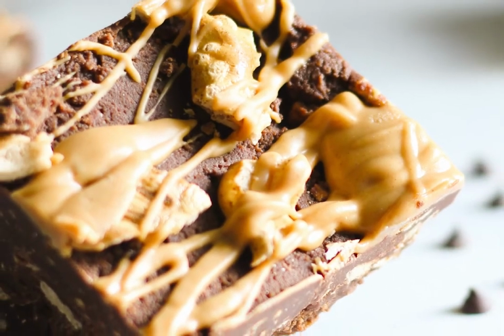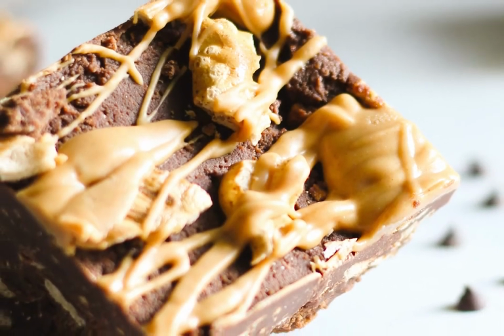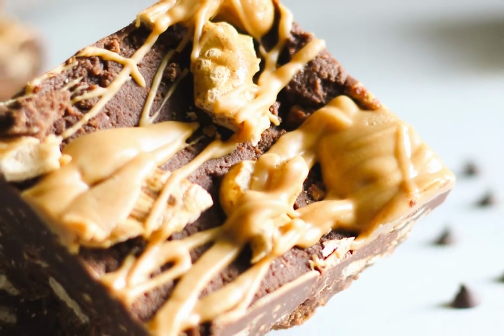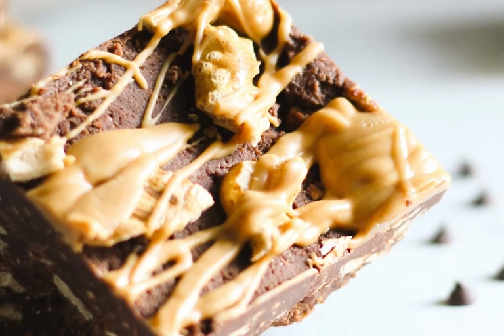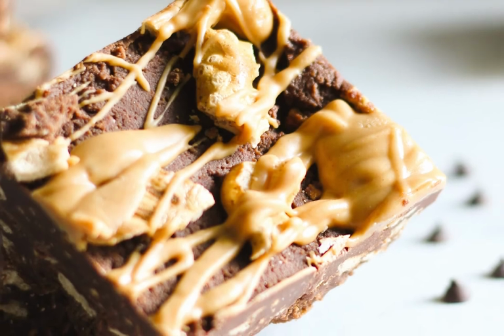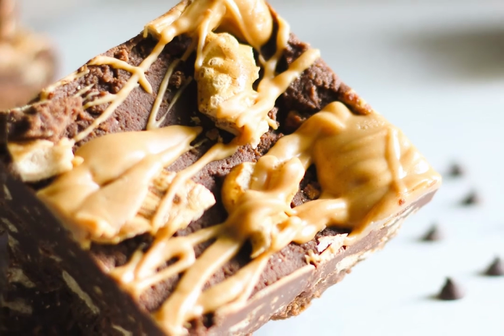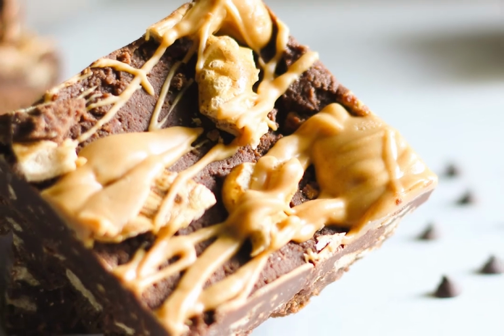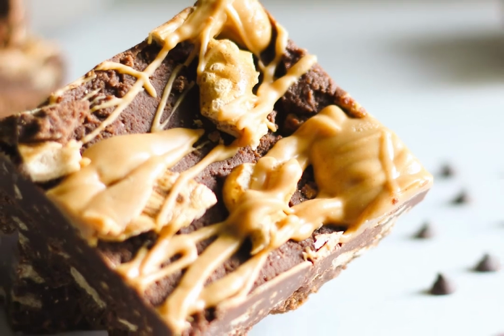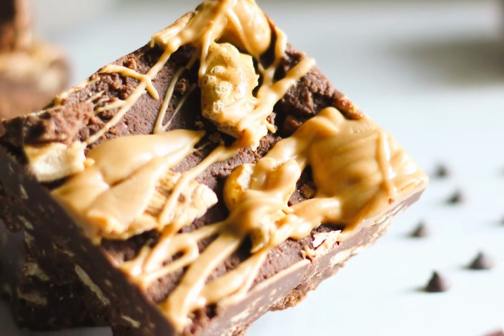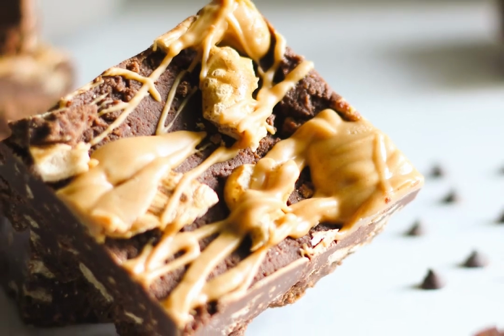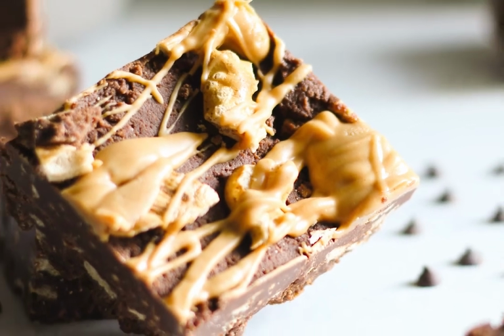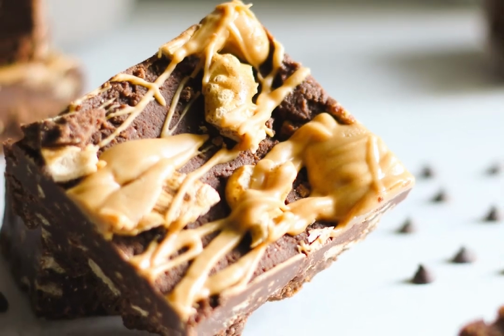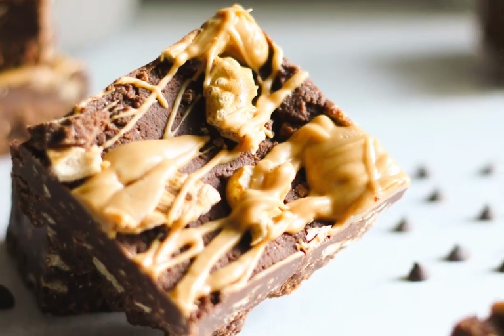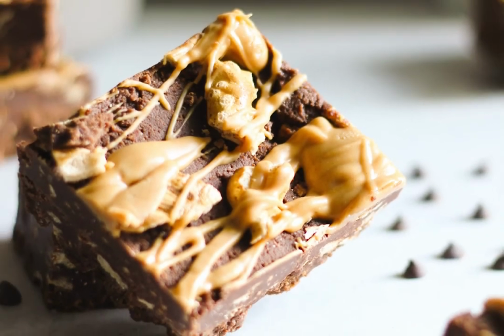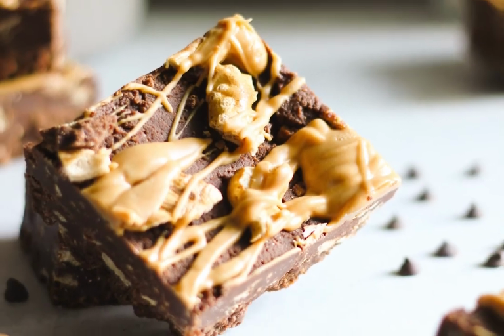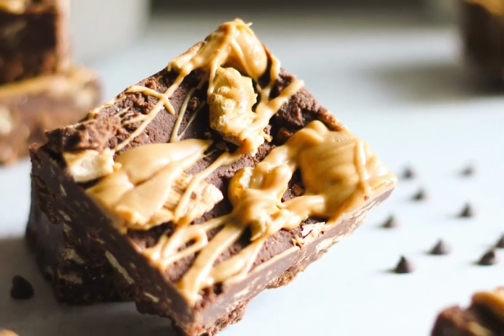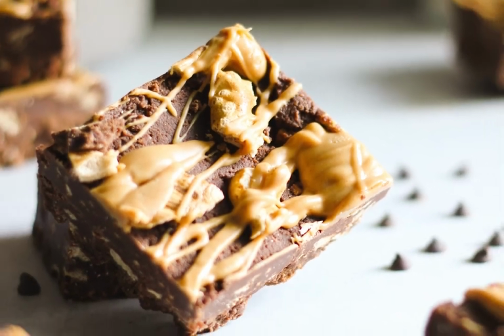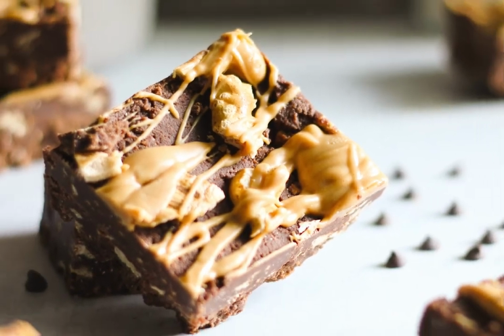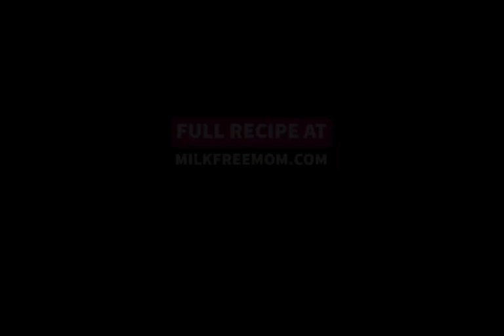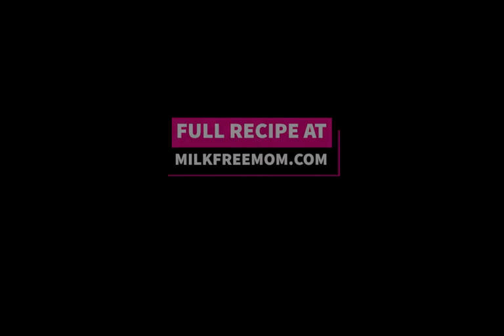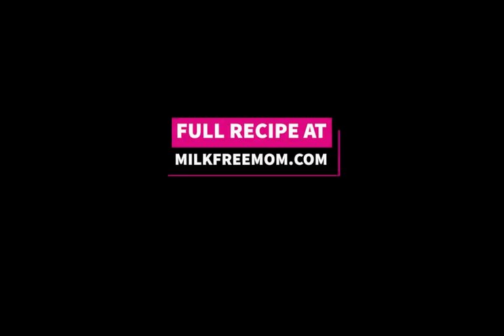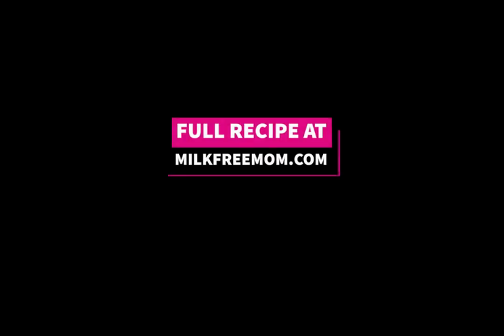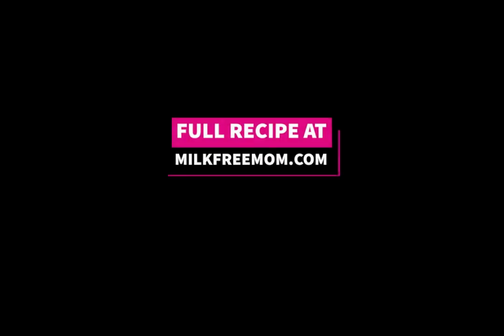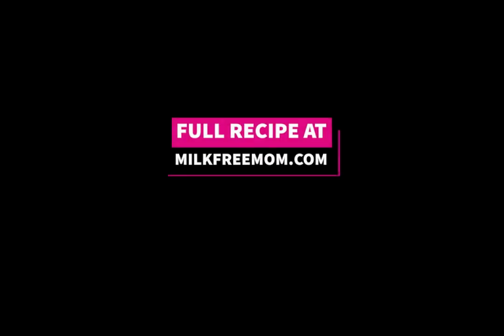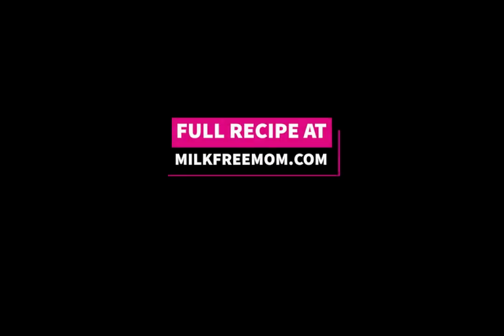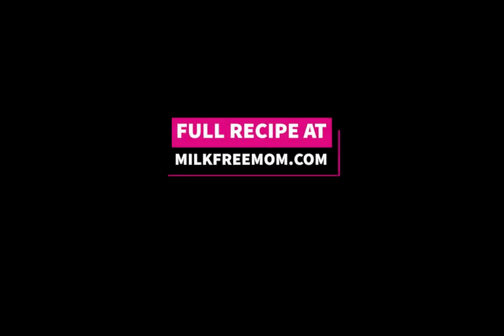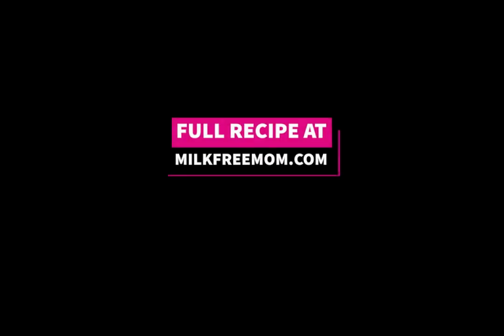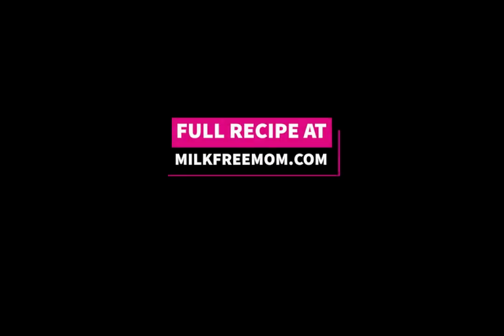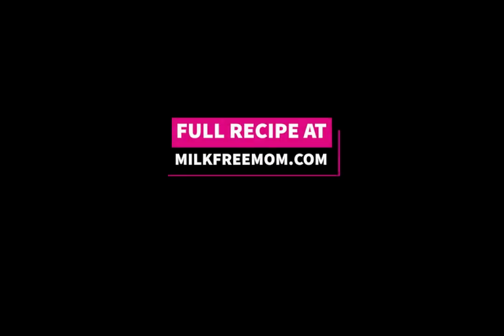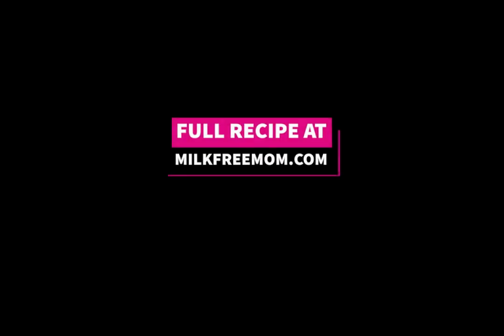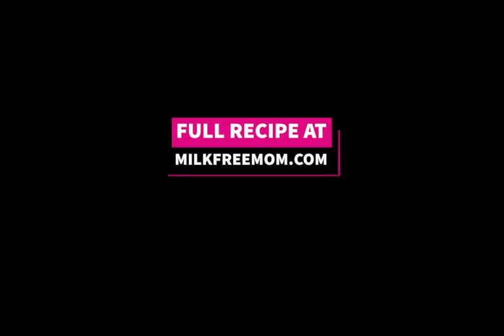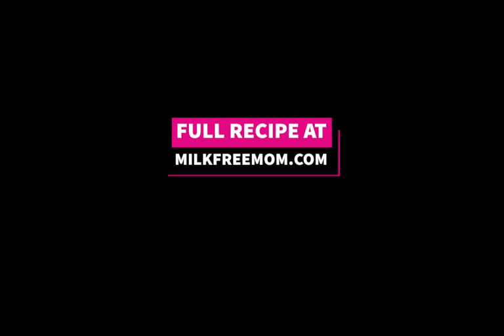They're so easy and so delicious. Find the full recipe at MilkFreeMom.com.